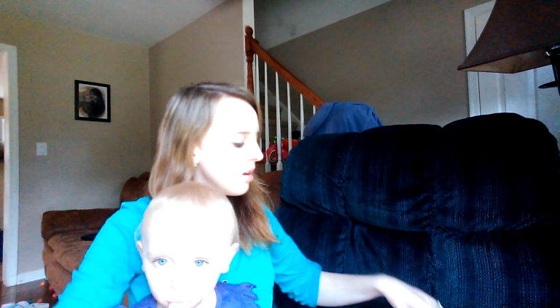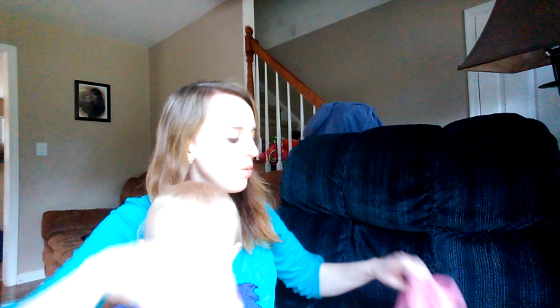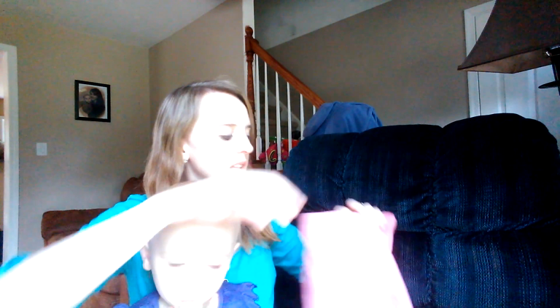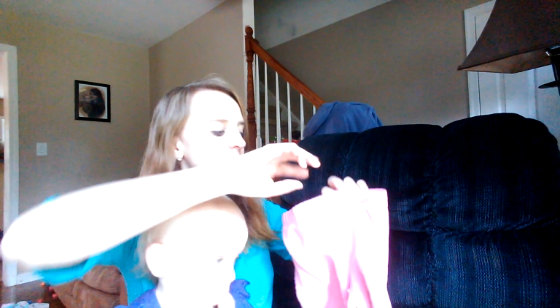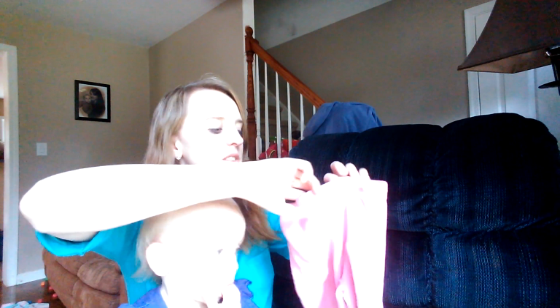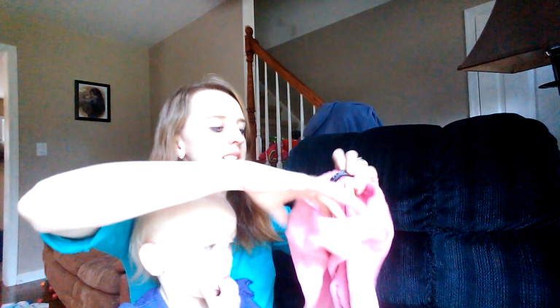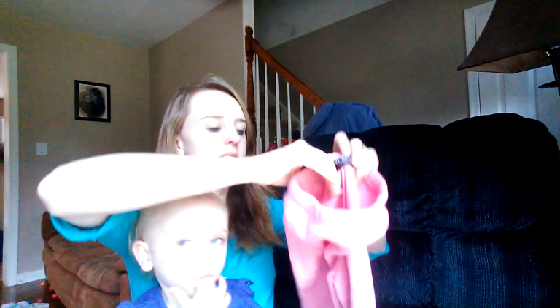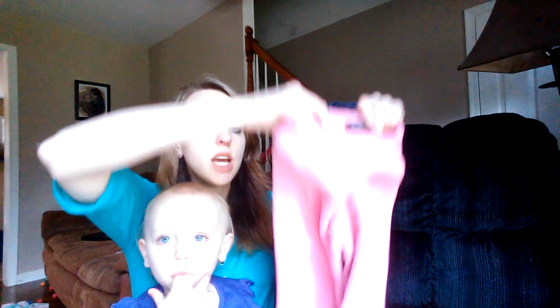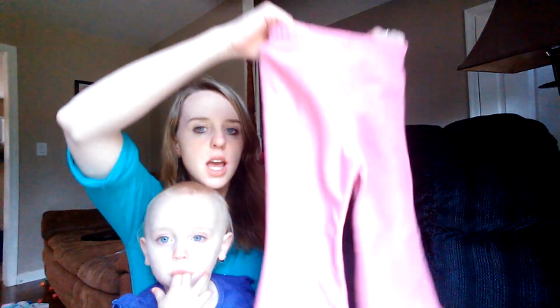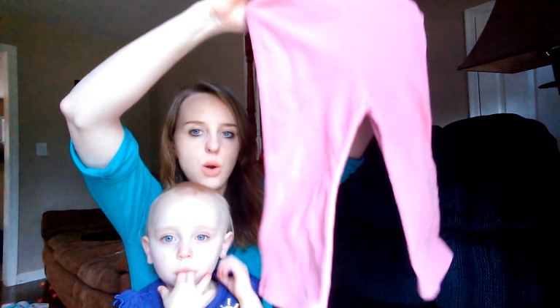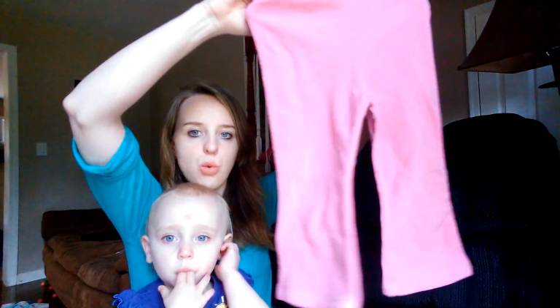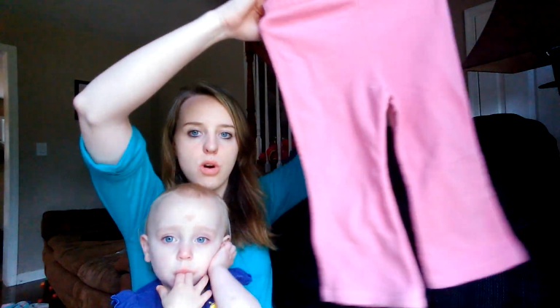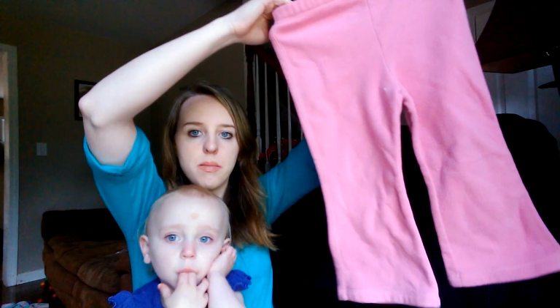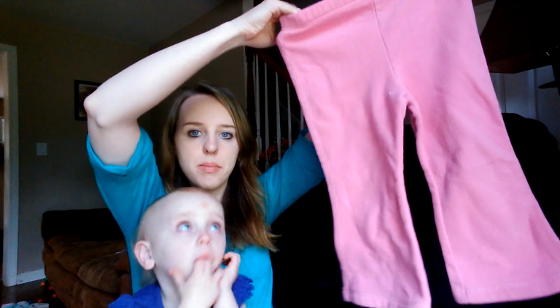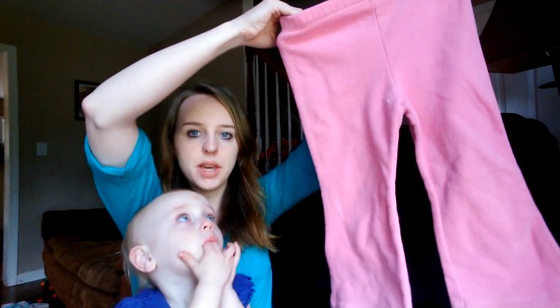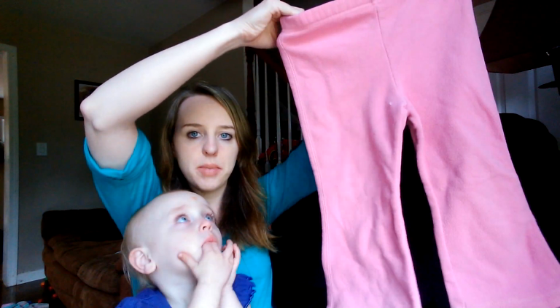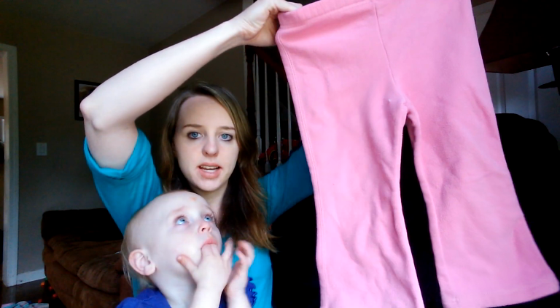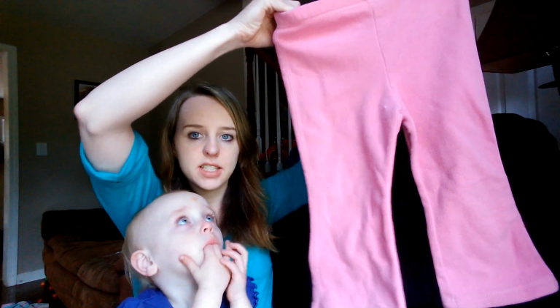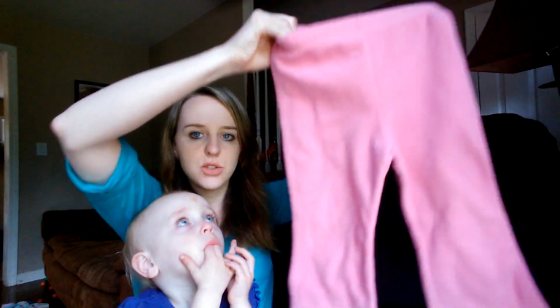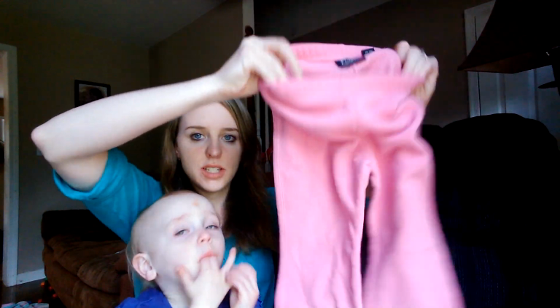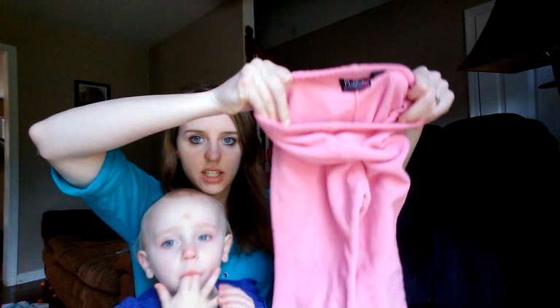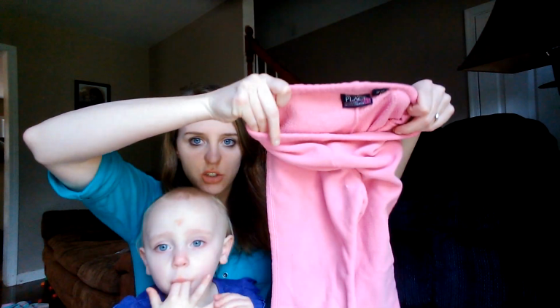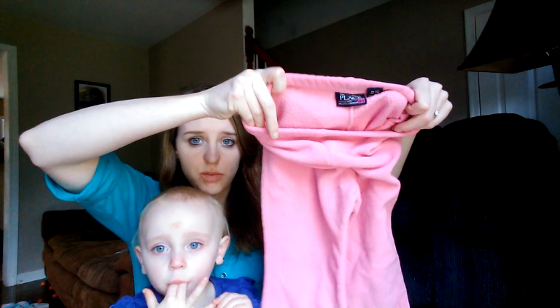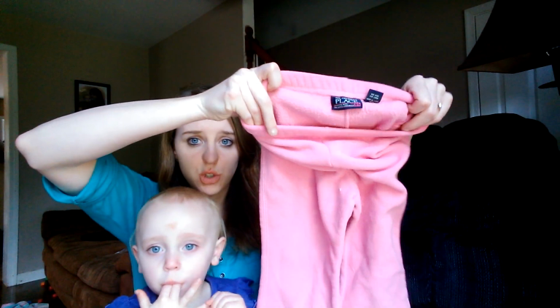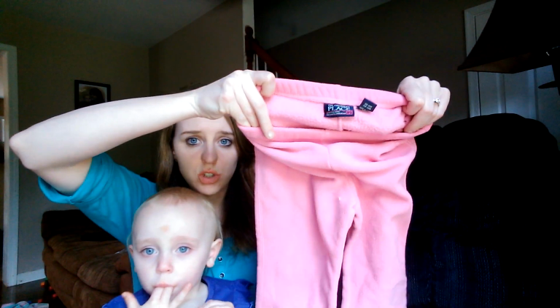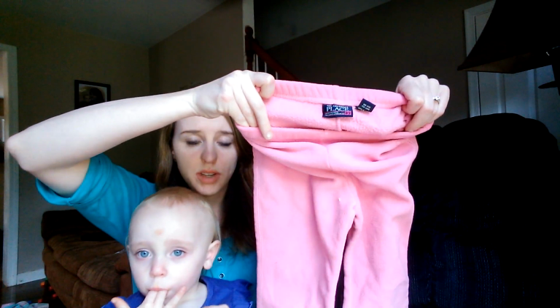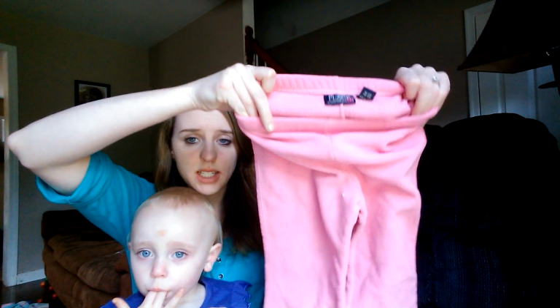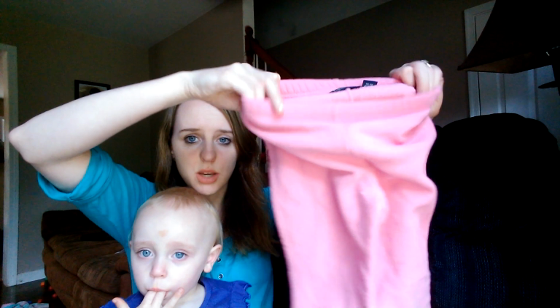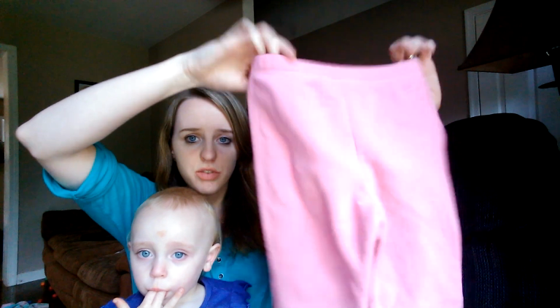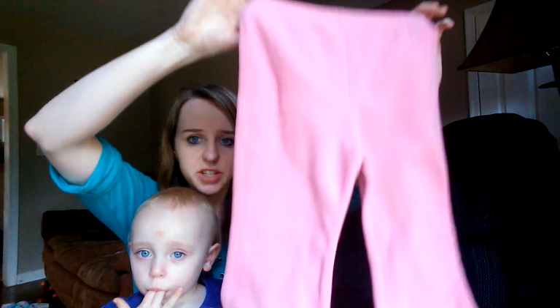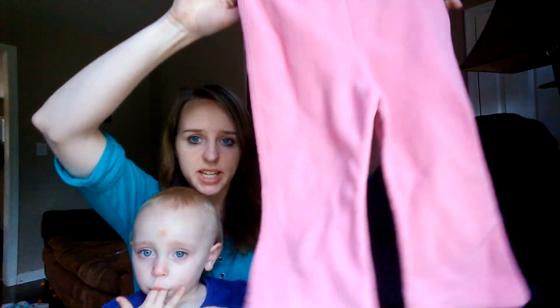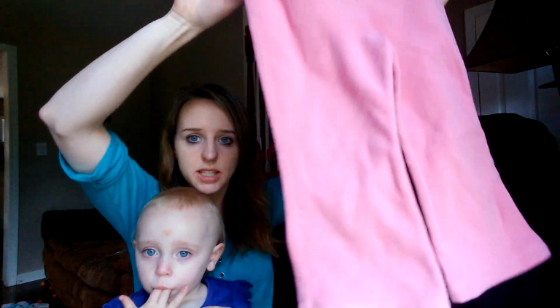We got these fleecy warm pink pants. These are 3Ts. These are from the Children's Place. They were 50 cents.